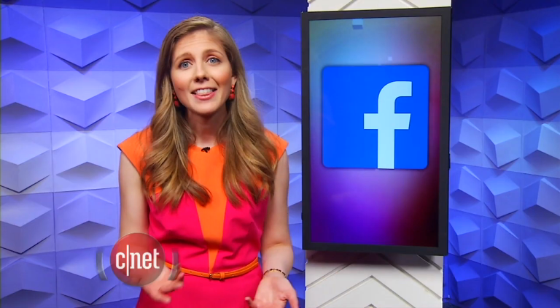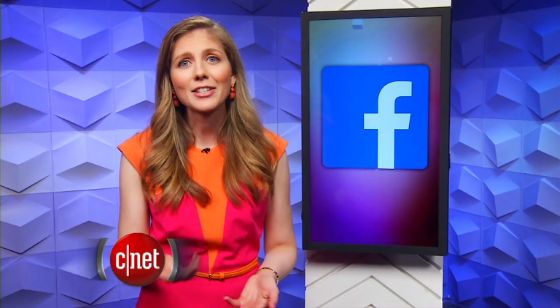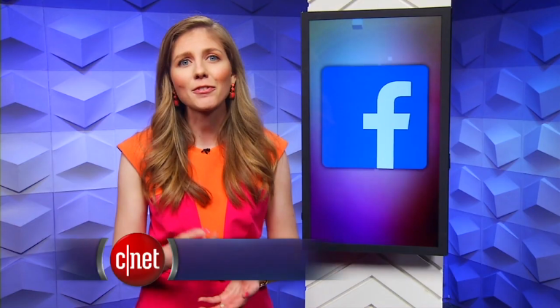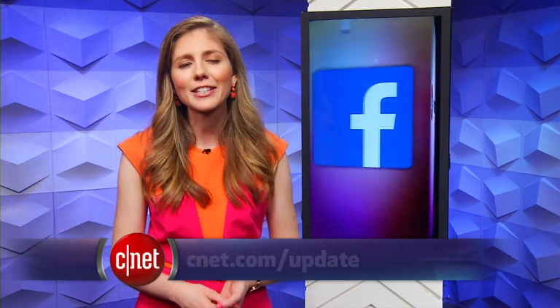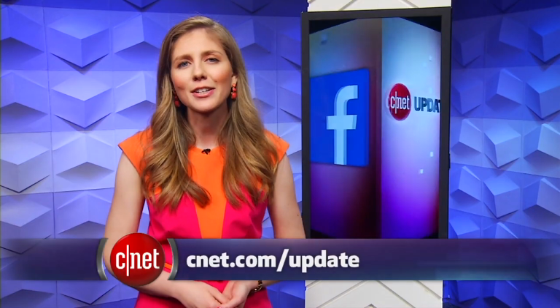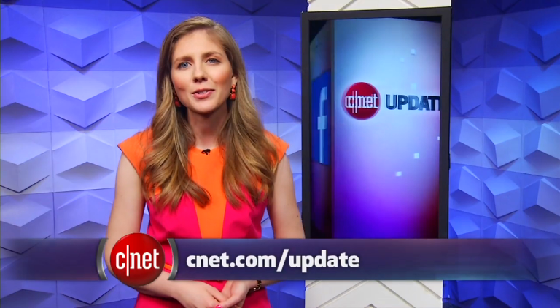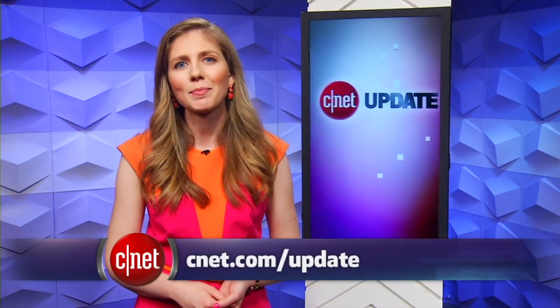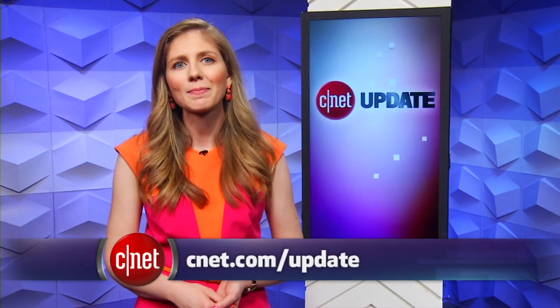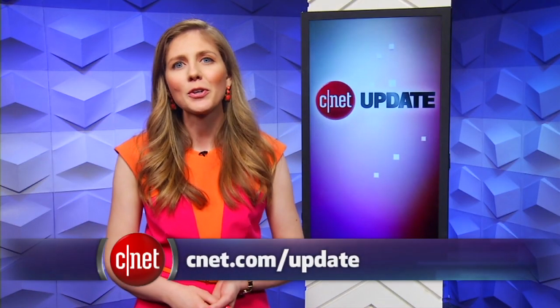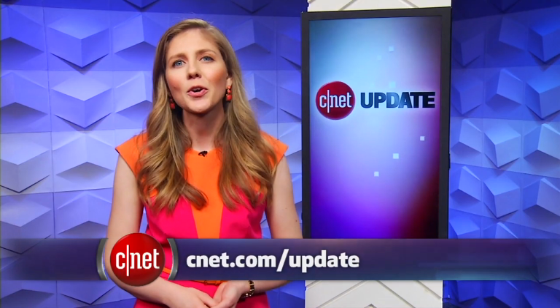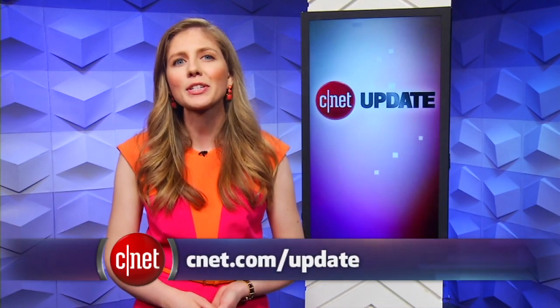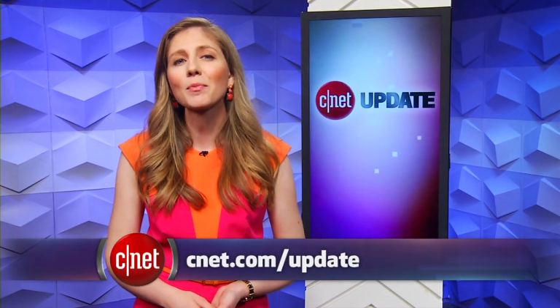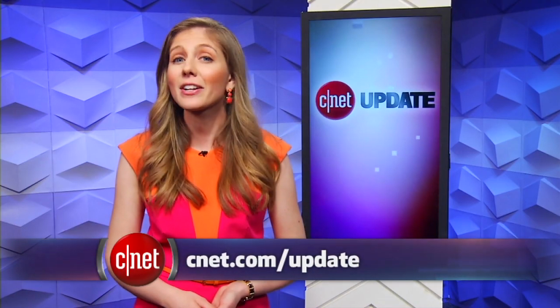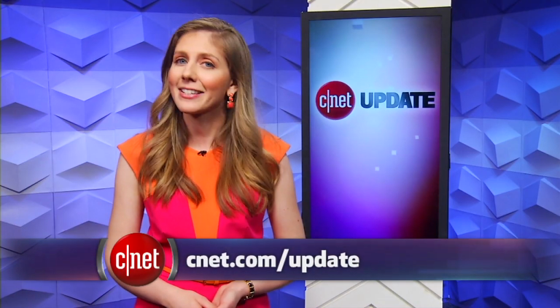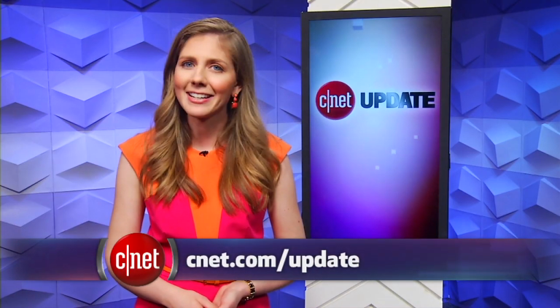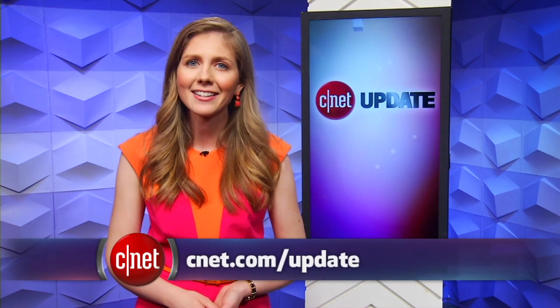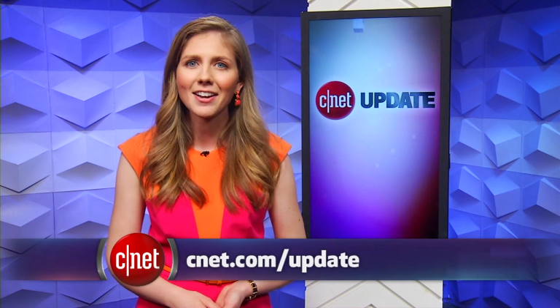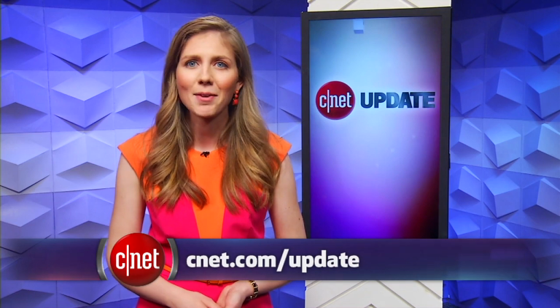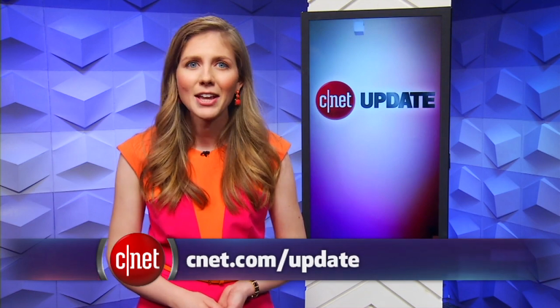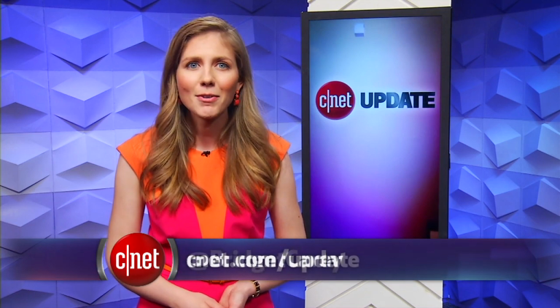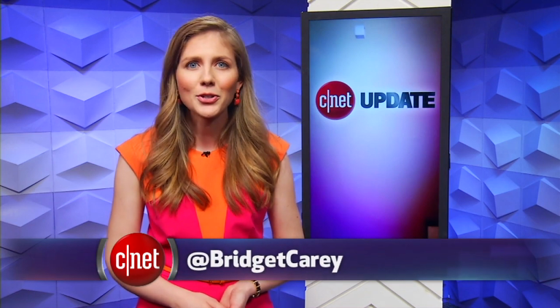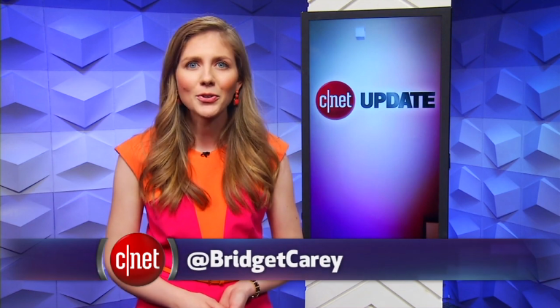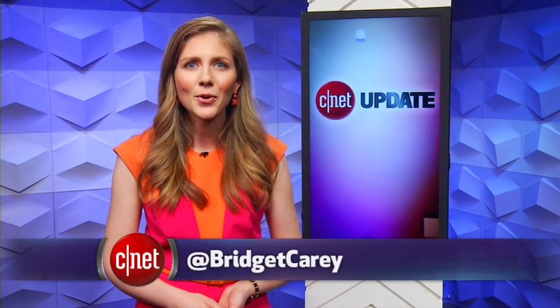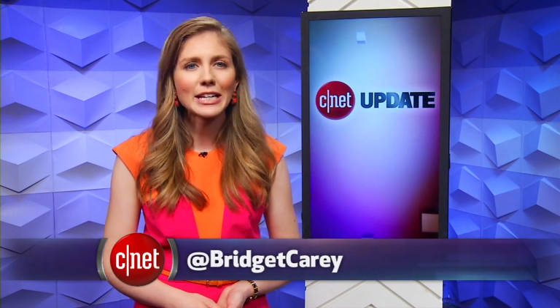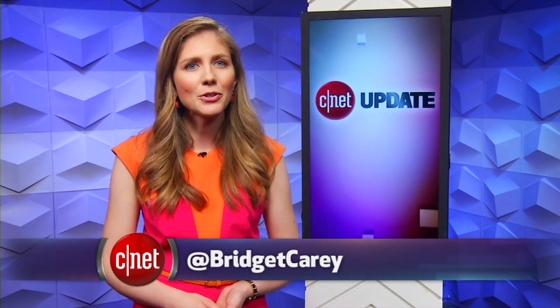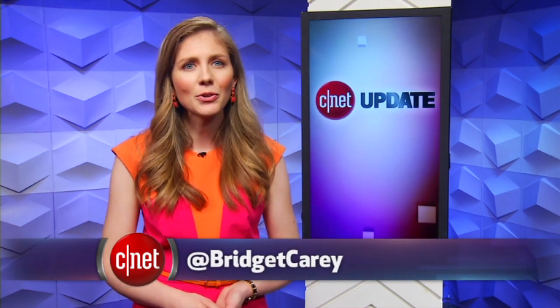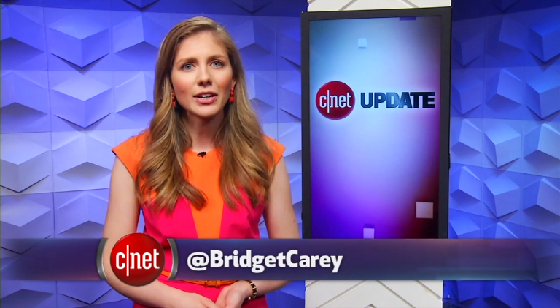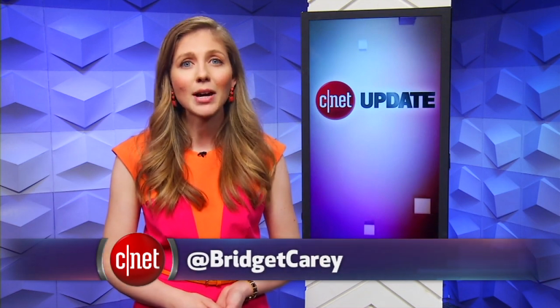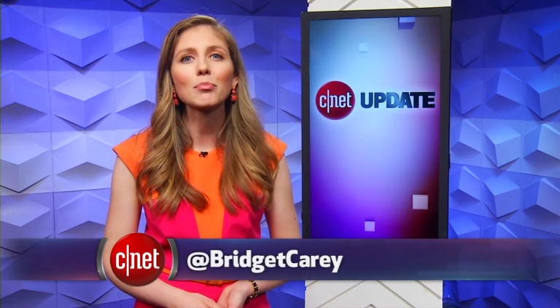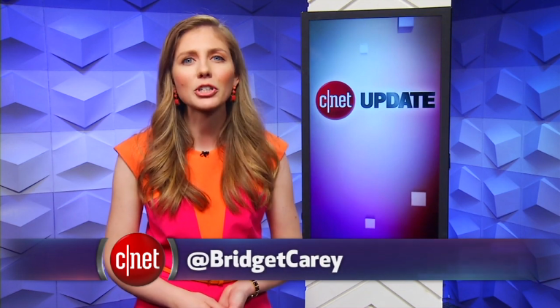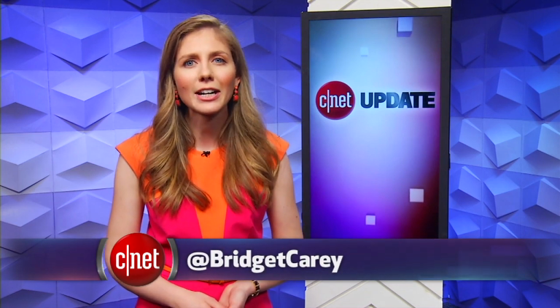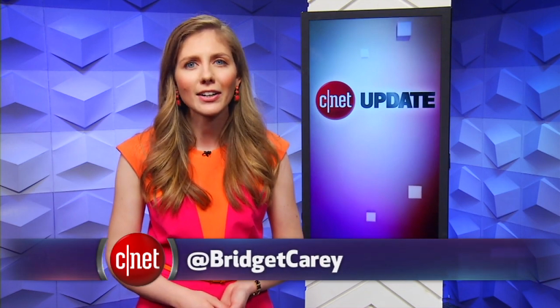That's it for this tech news update. You can always get more at CNET.com. From our studios in New York, I'm Bridget Carey.